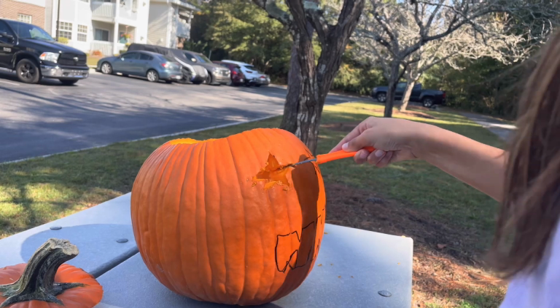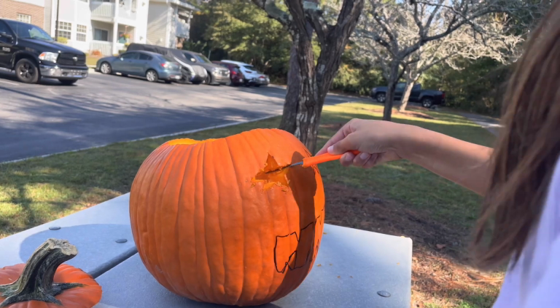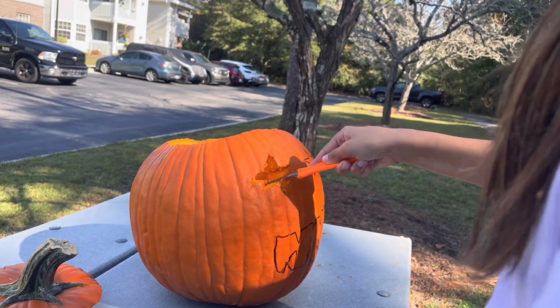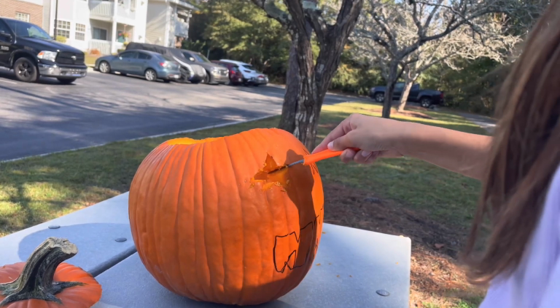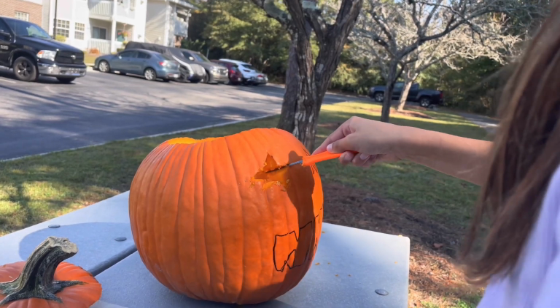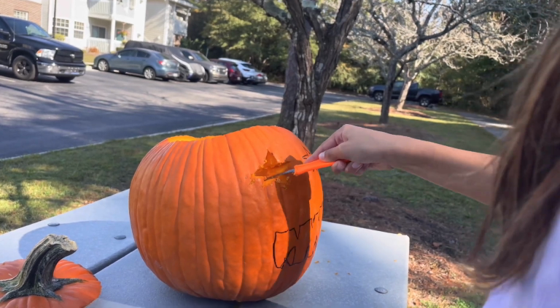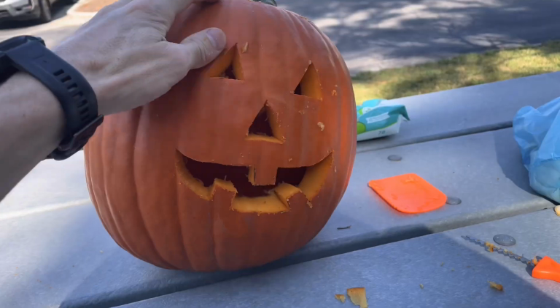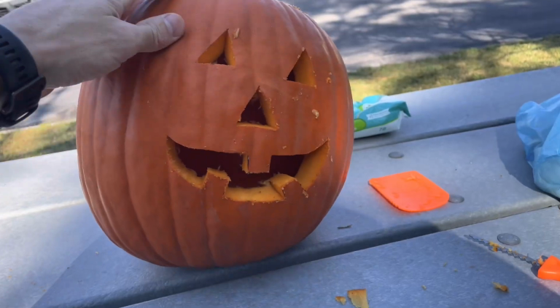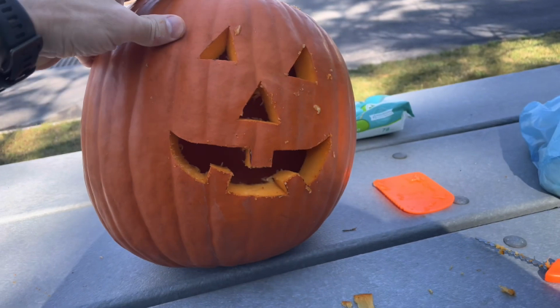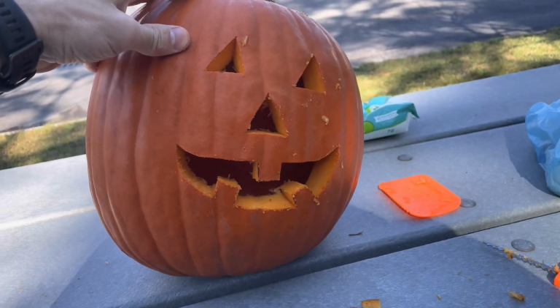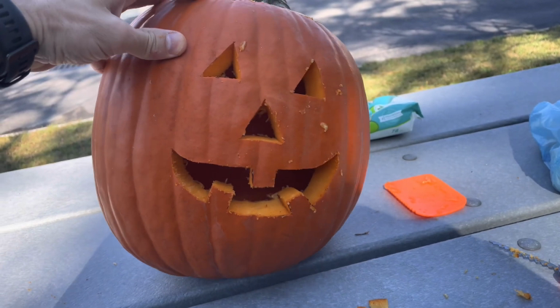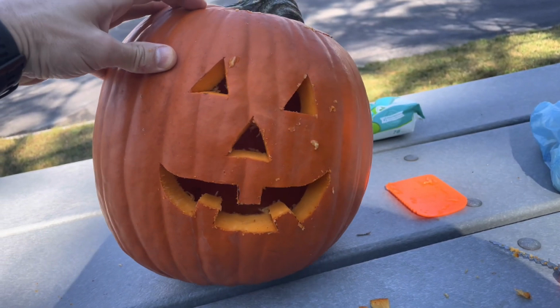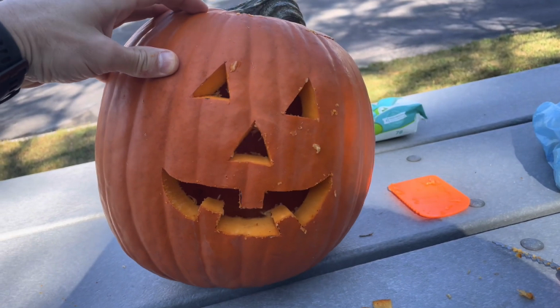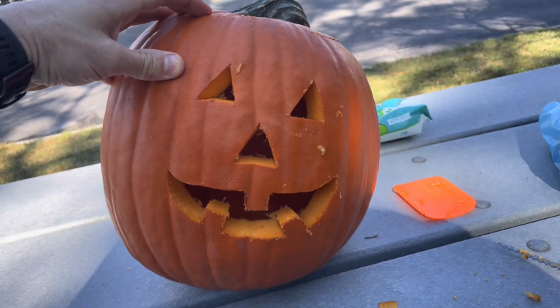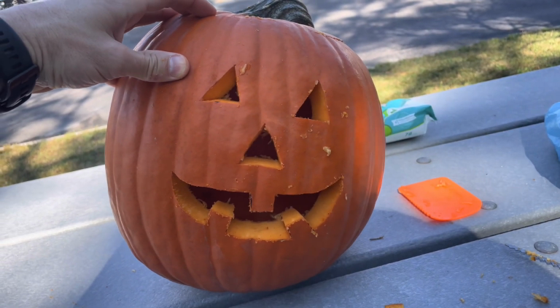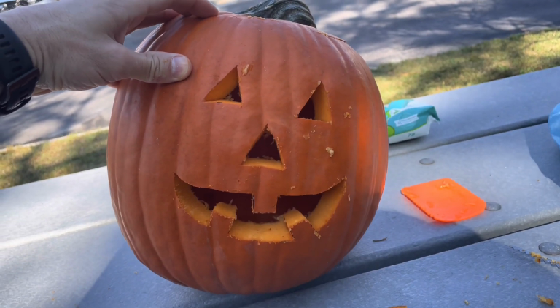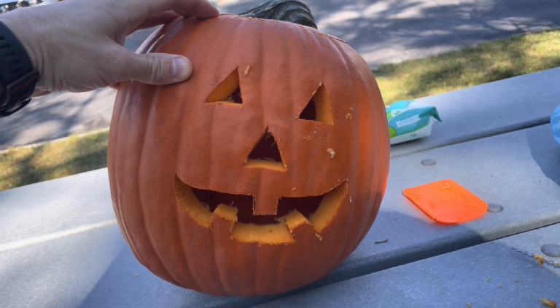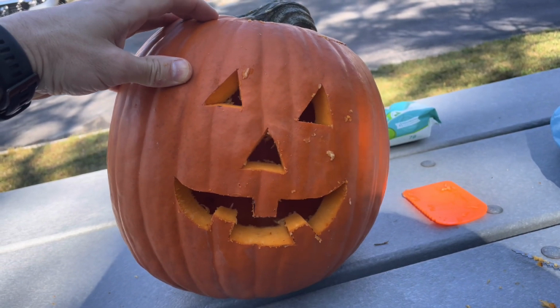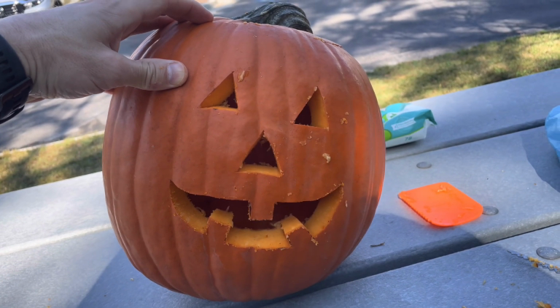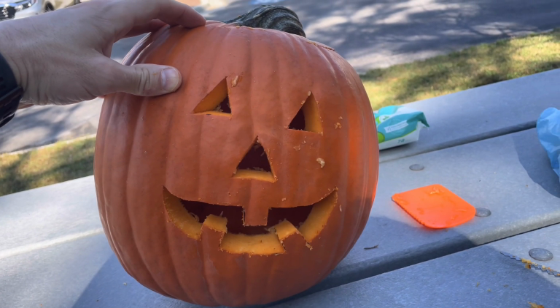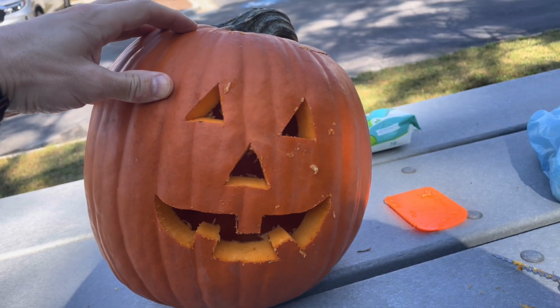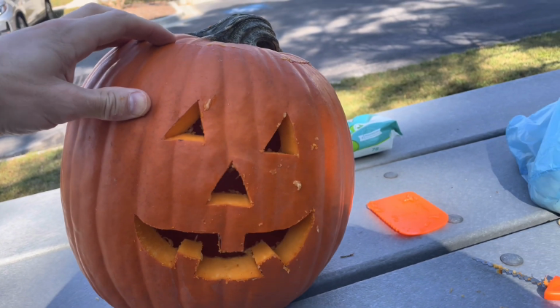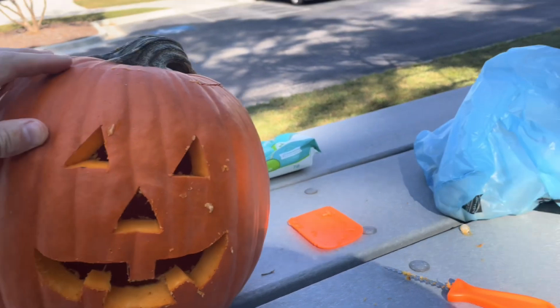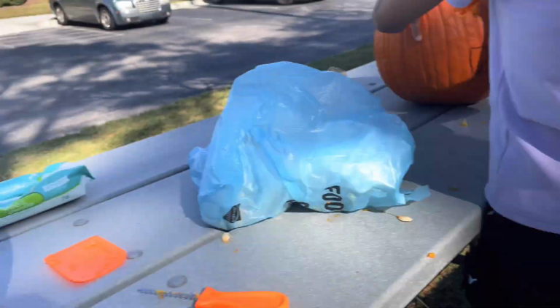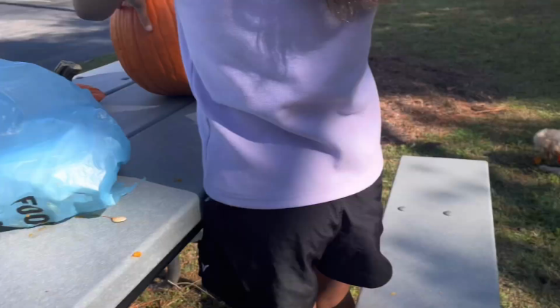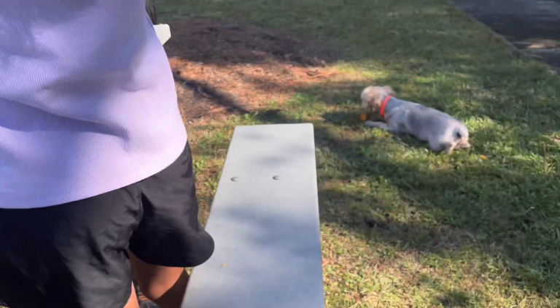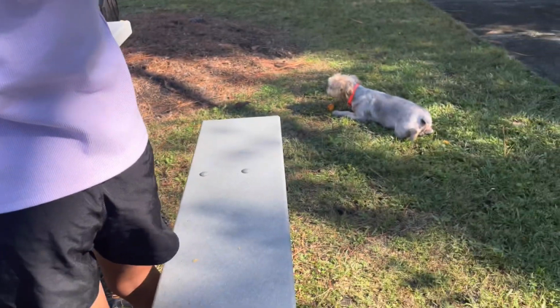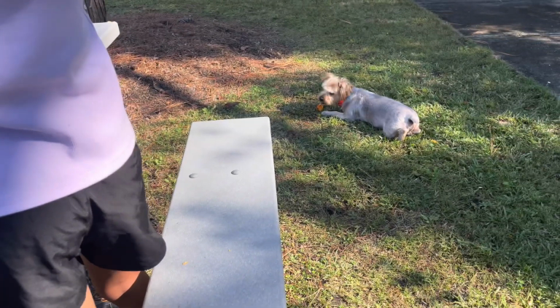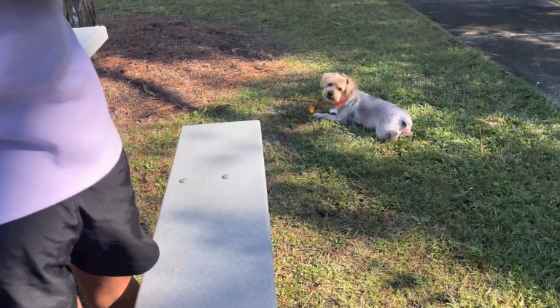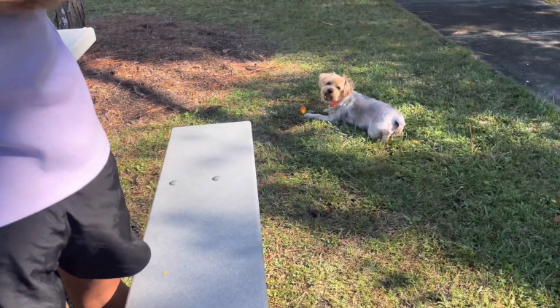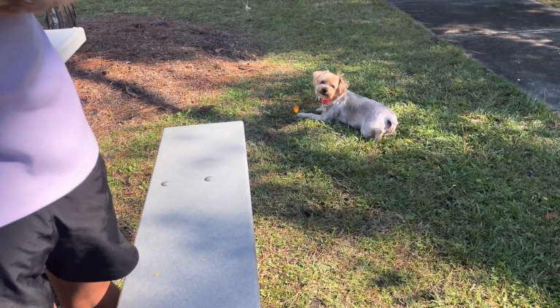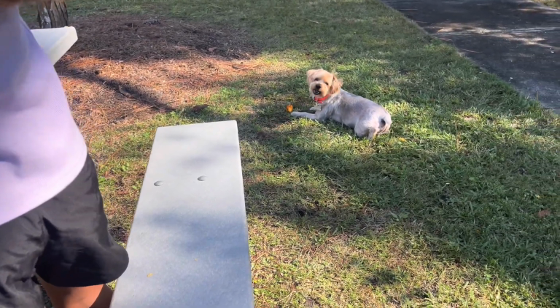Yeah, it looks good. I like the standard jack-o-lantern — makes it easy. Gunner, you shouldn't be eating pumpkin!